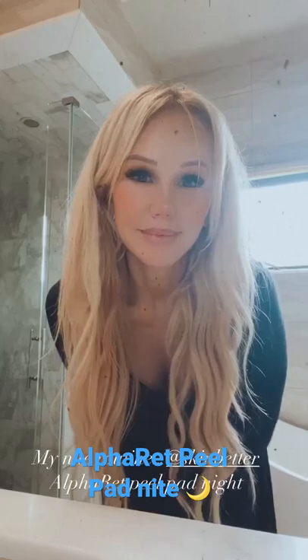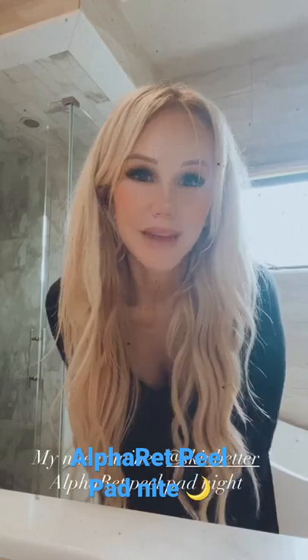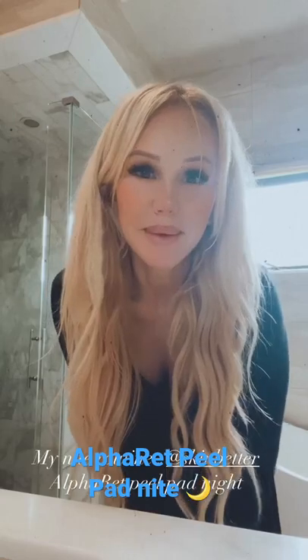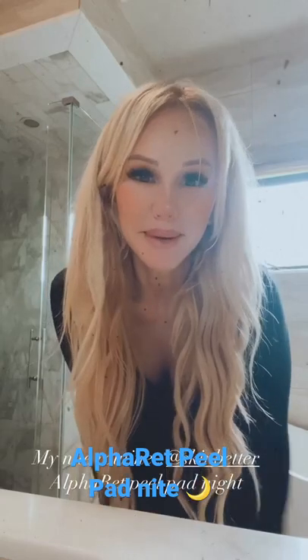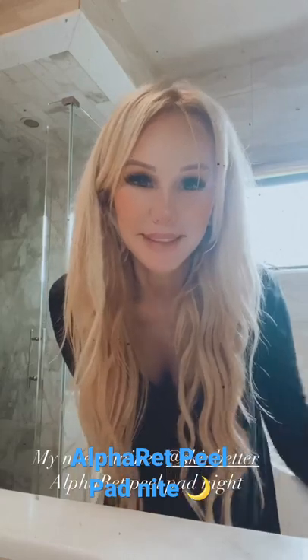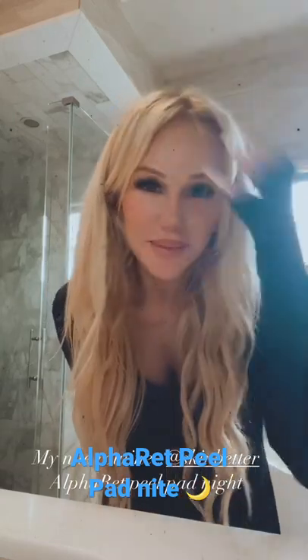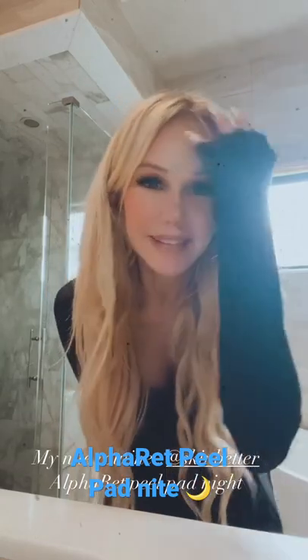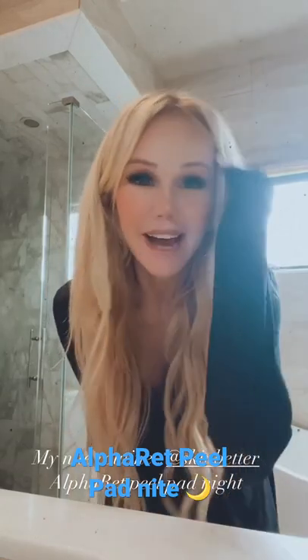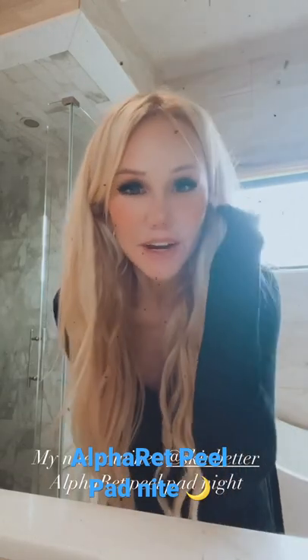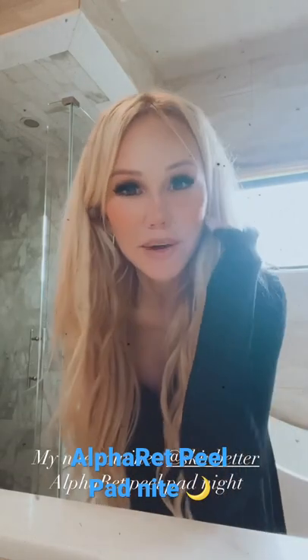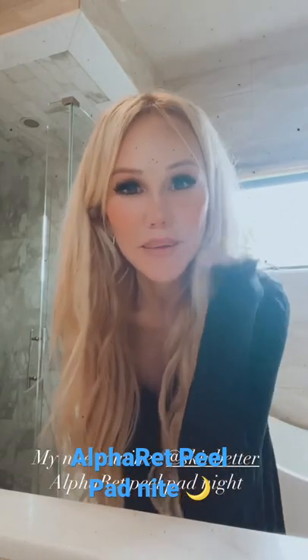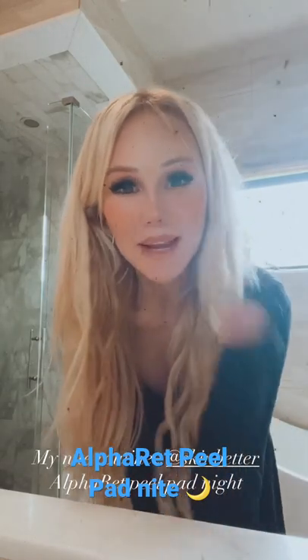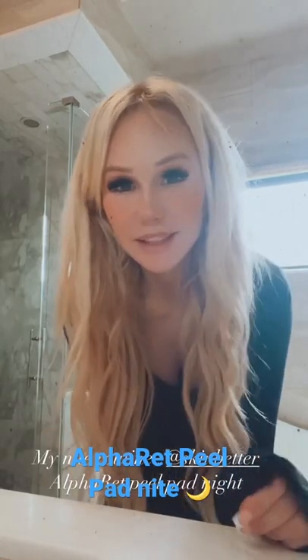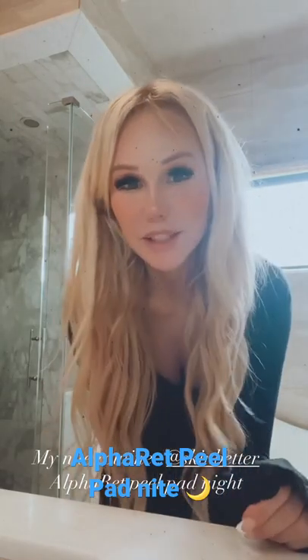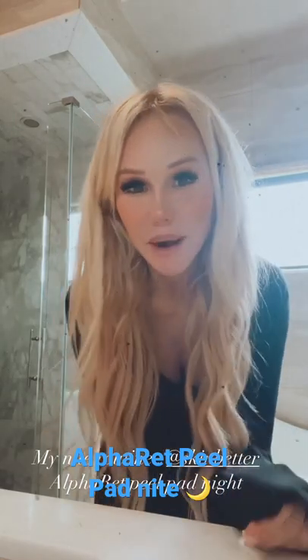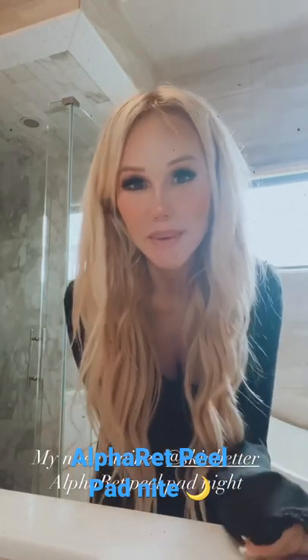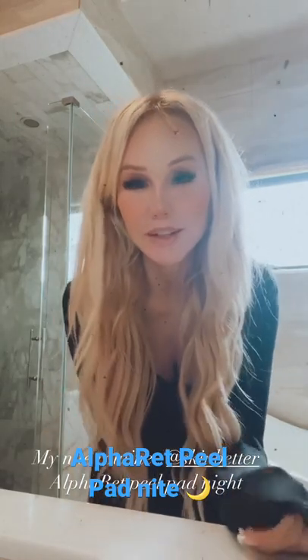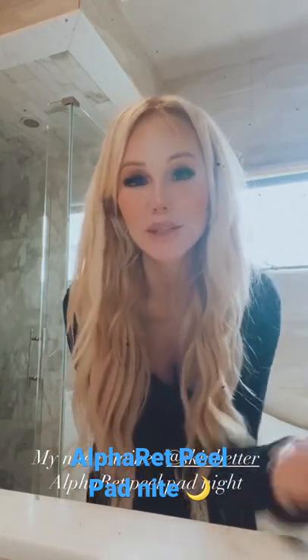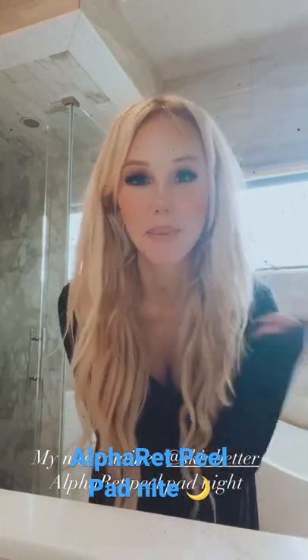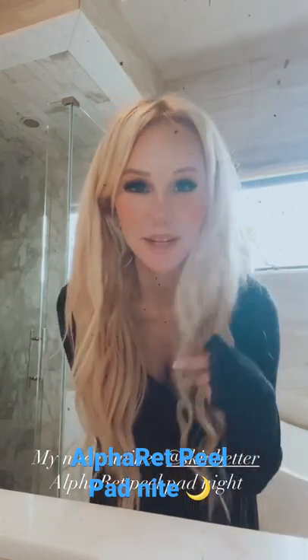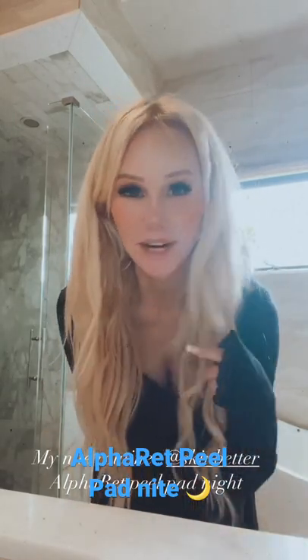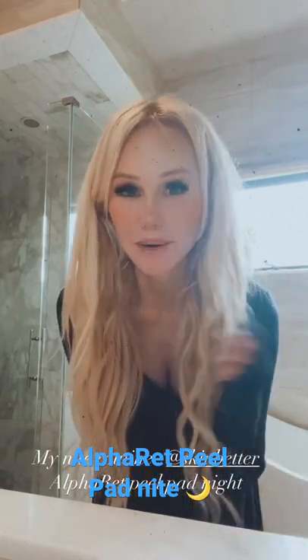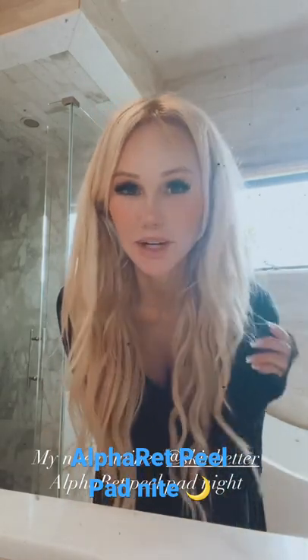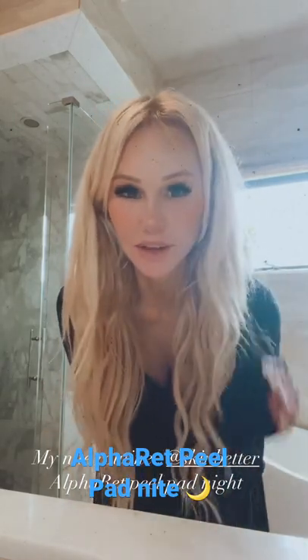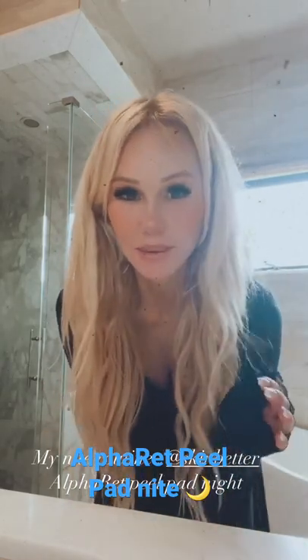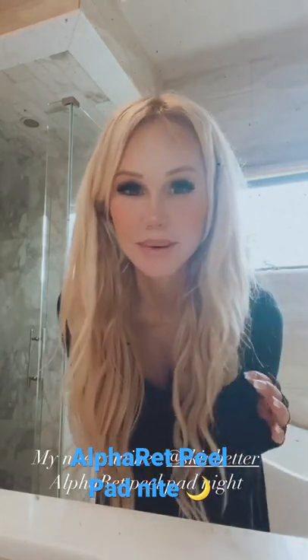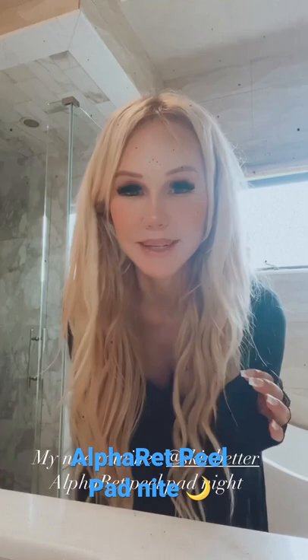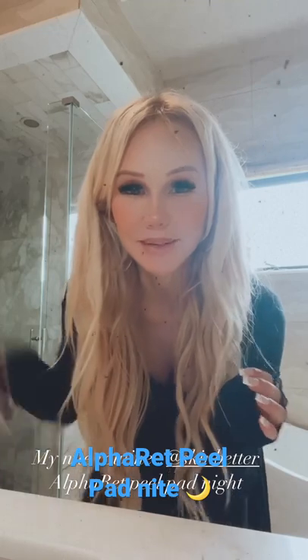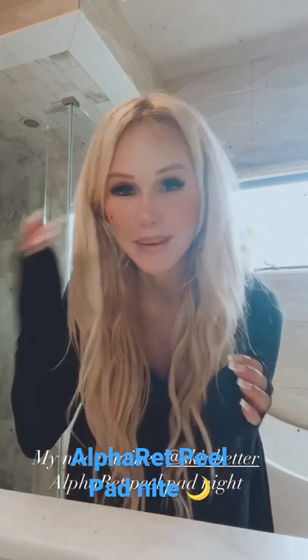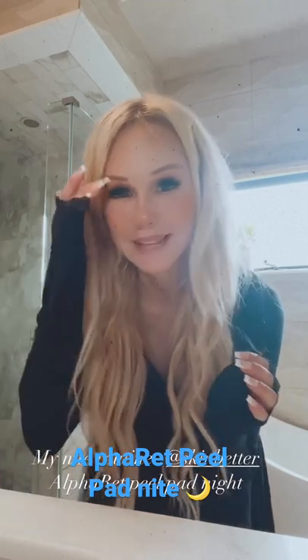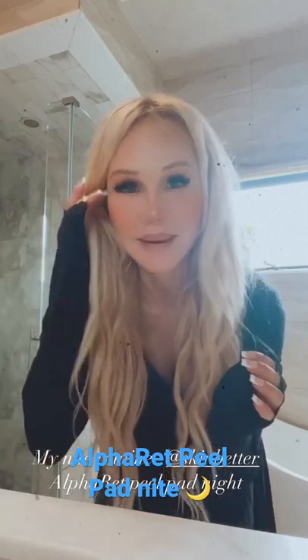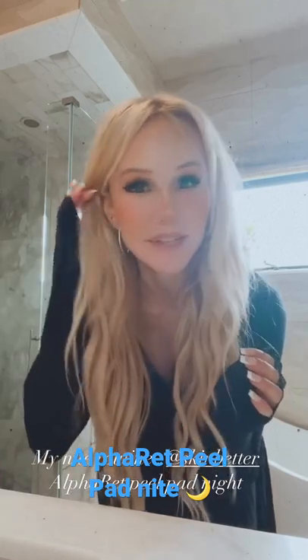Hi, babies. I hope you guys had a great weekend. I'm about to hop in the shower, and I want to show you what I'm going to be doing for my nighttime routine.